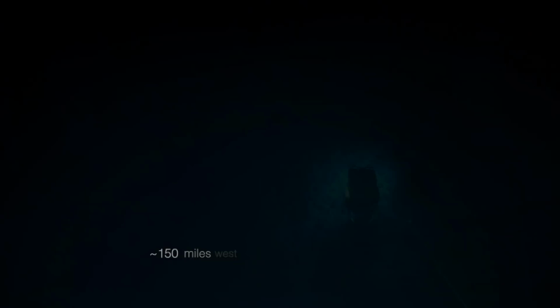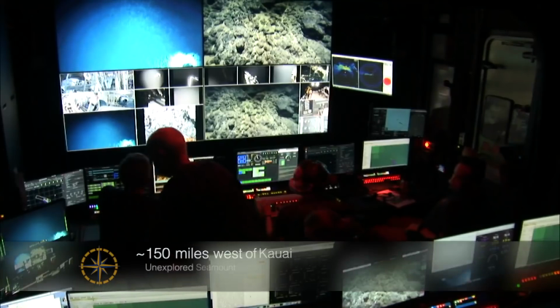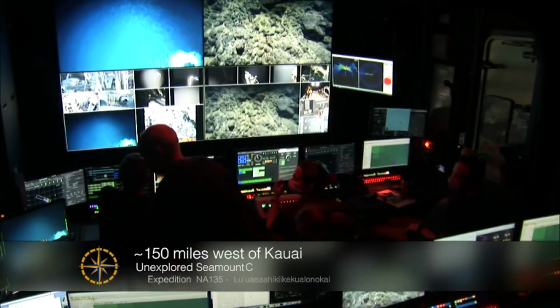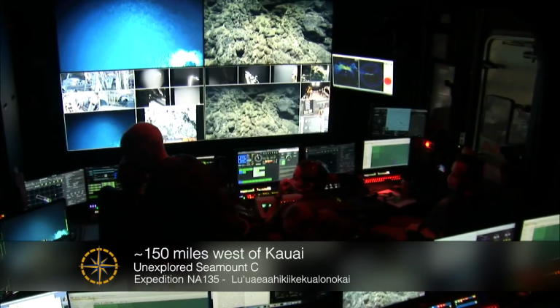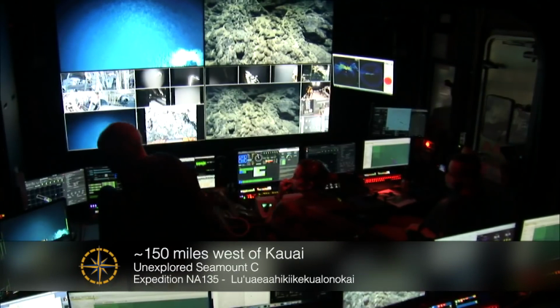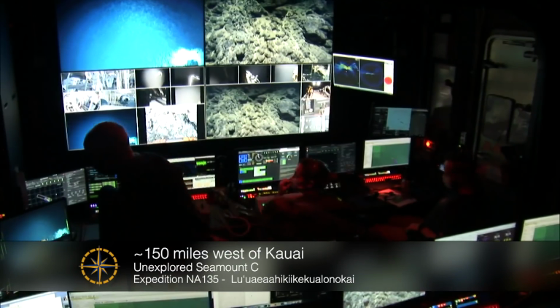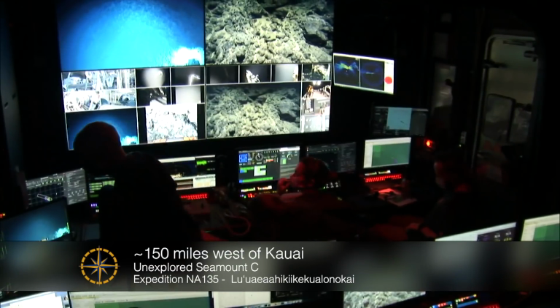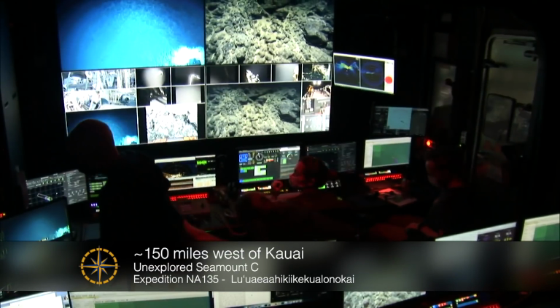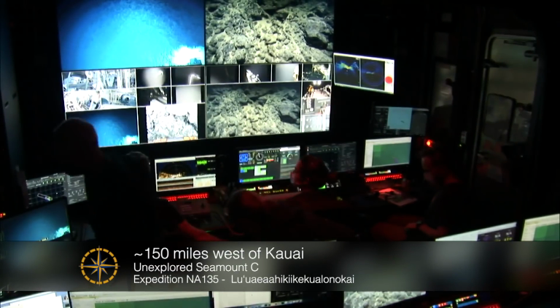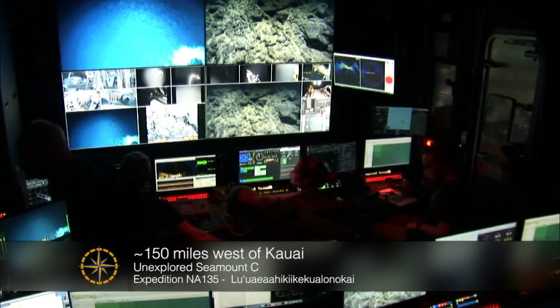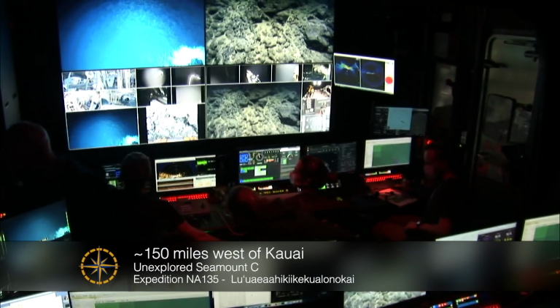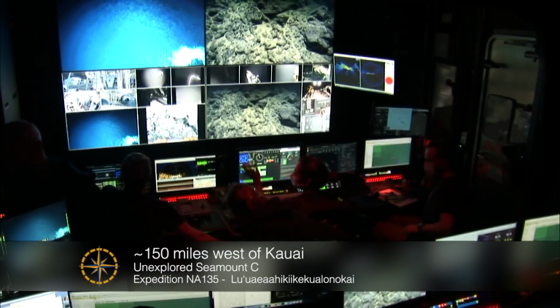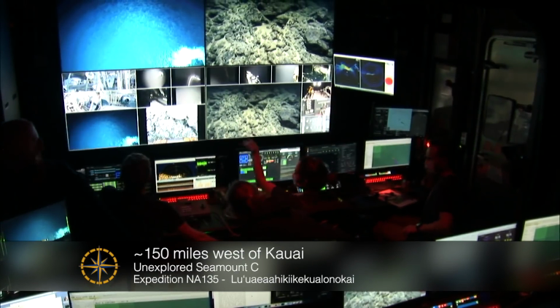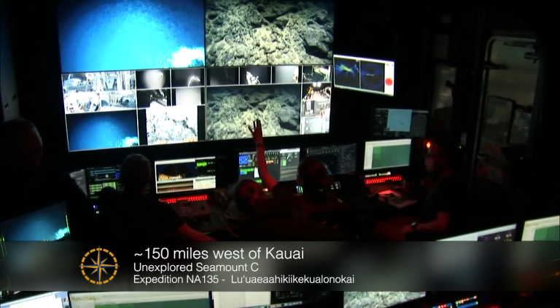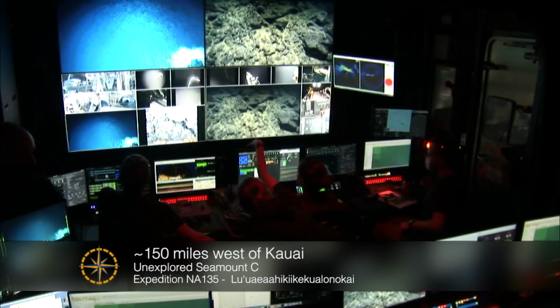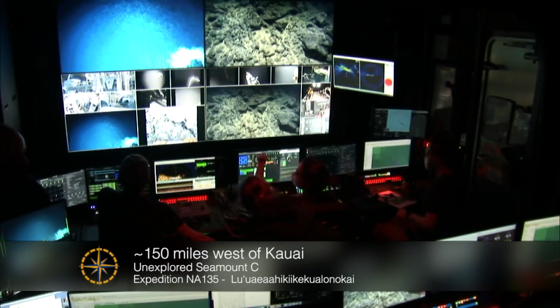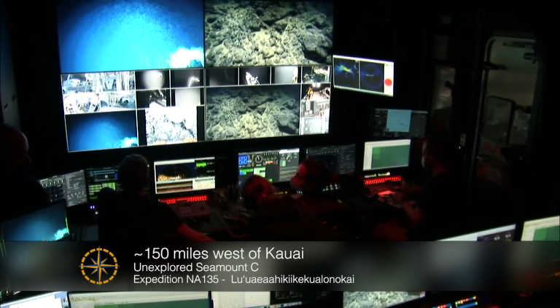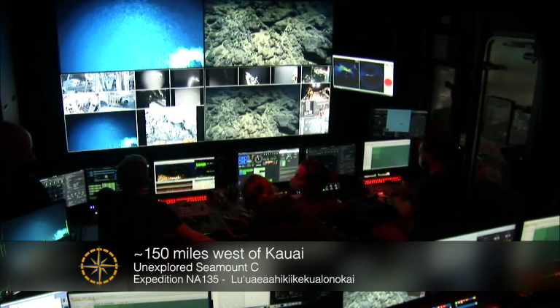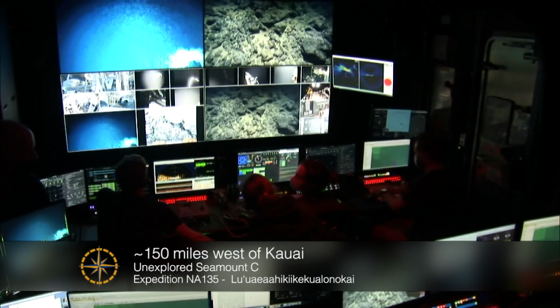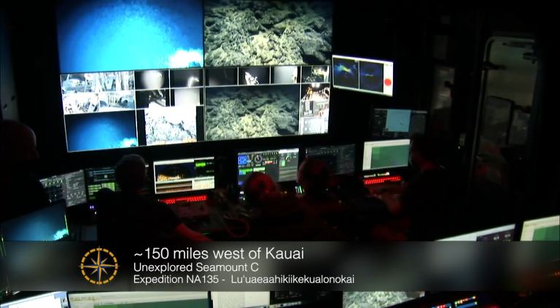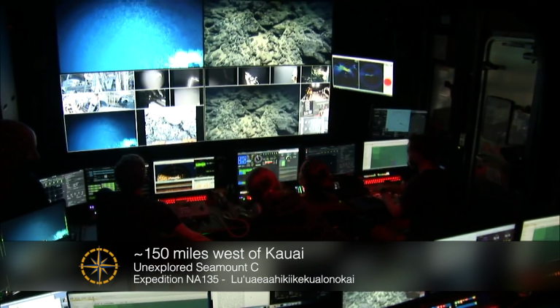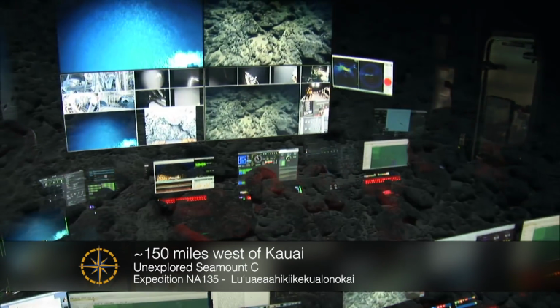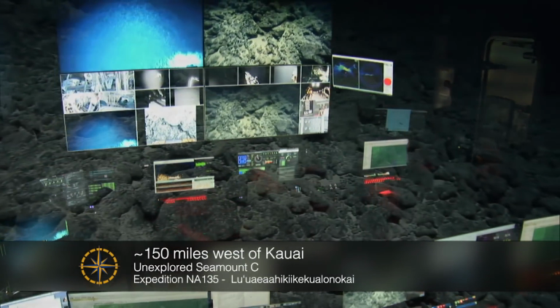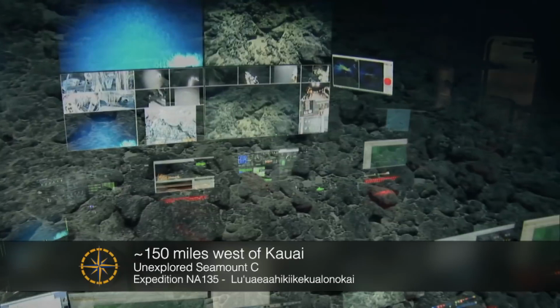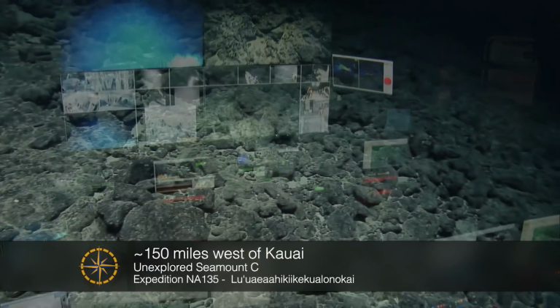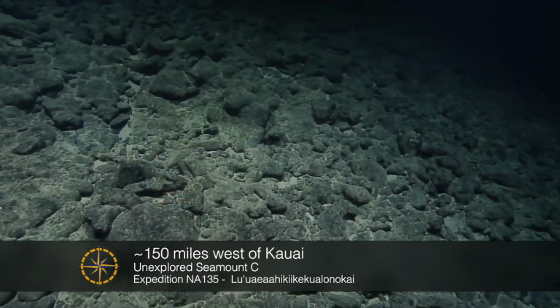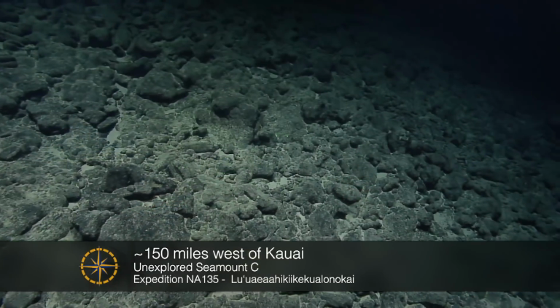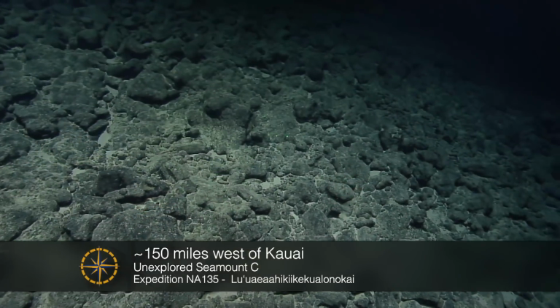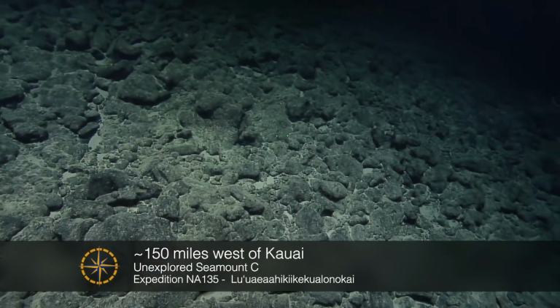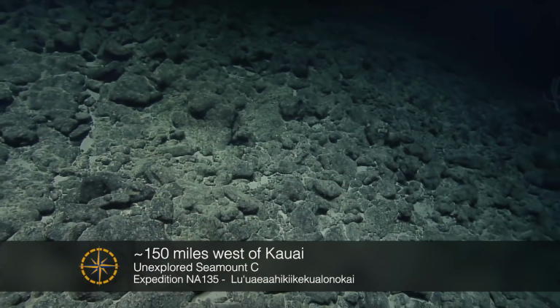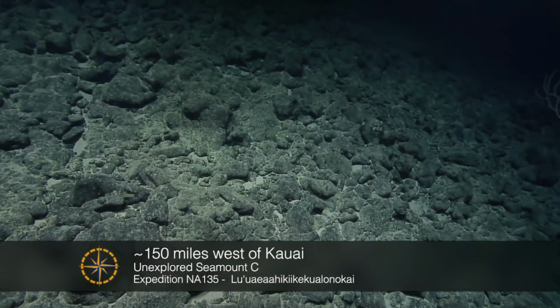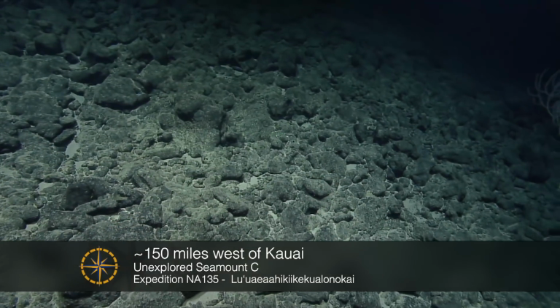You don't just study the ocean — you have to study the whole planet. It just turns out that 72% of it's underwater.